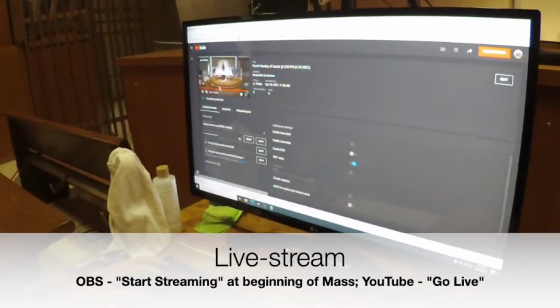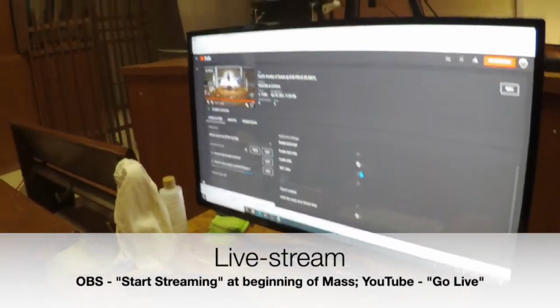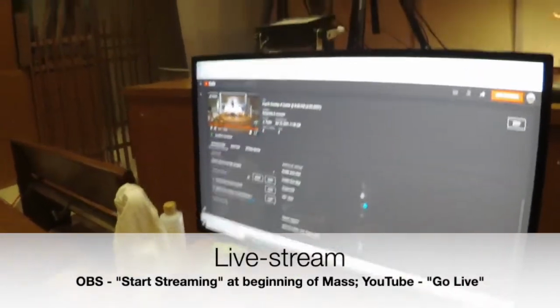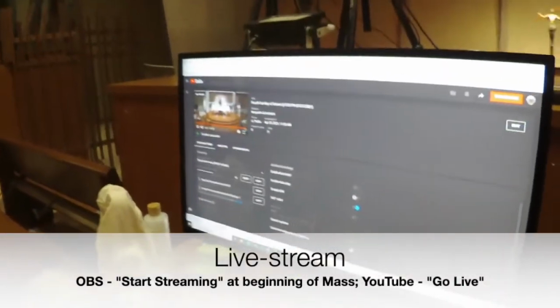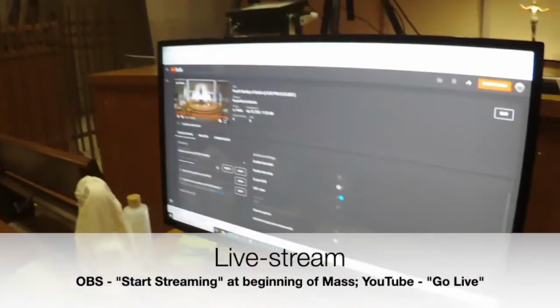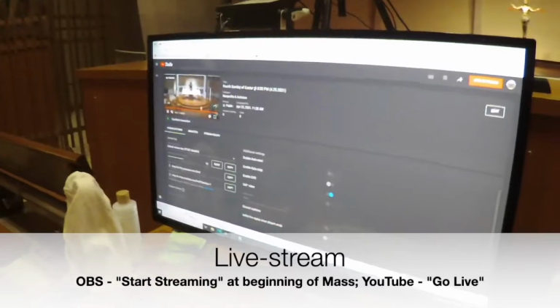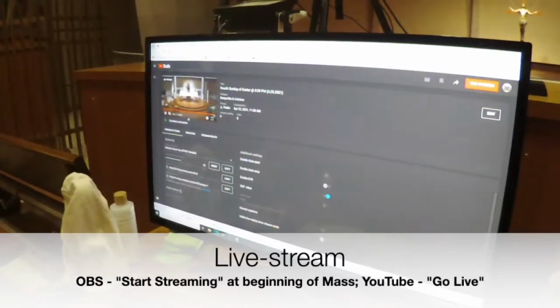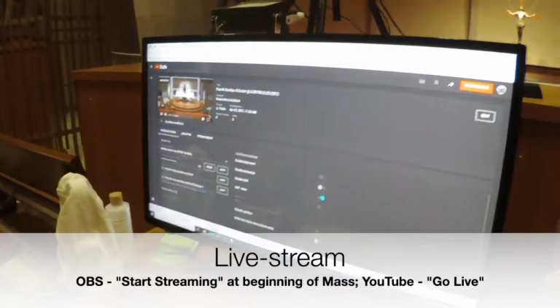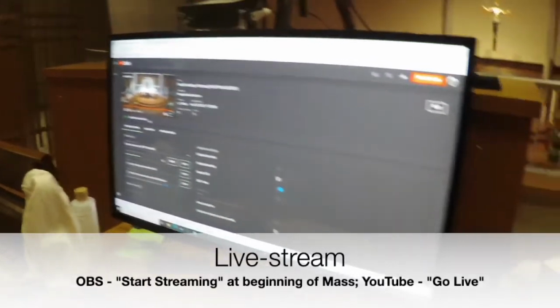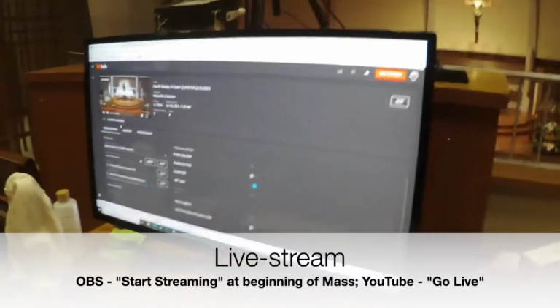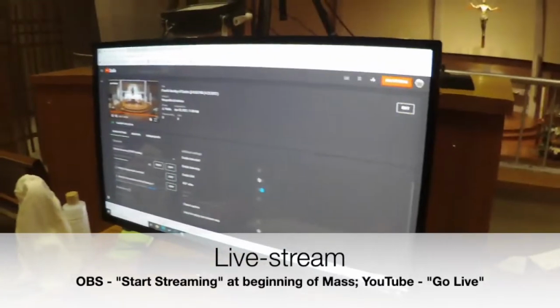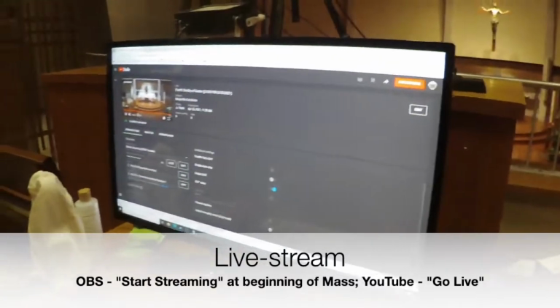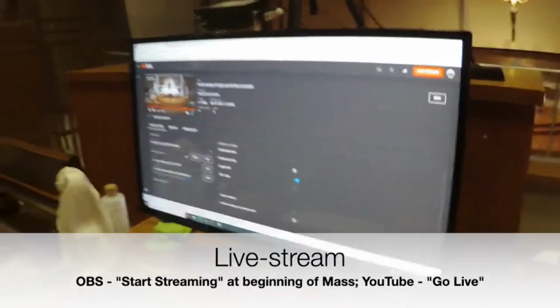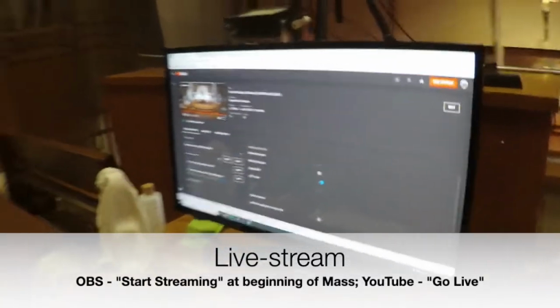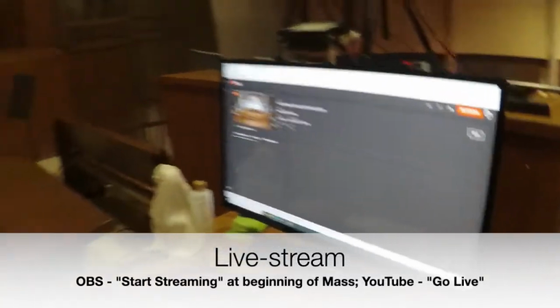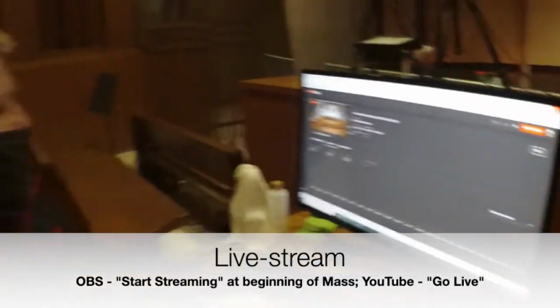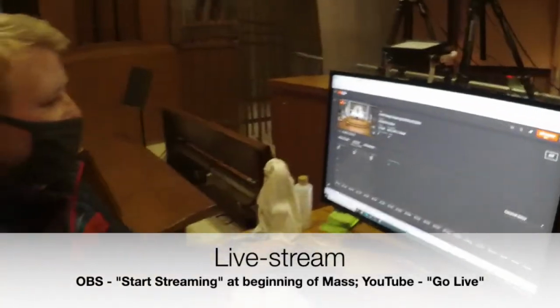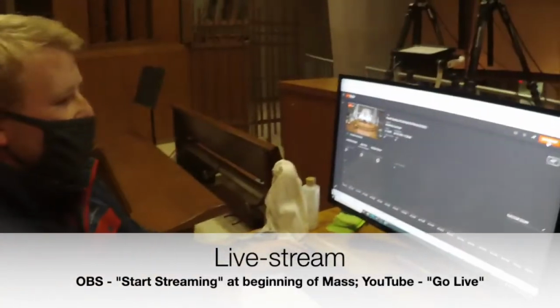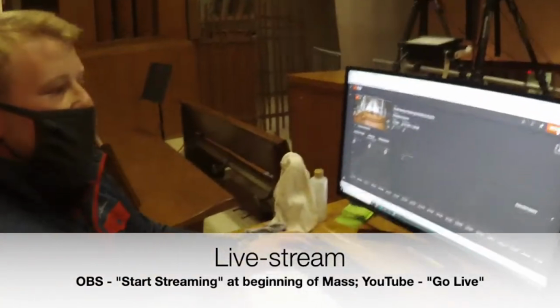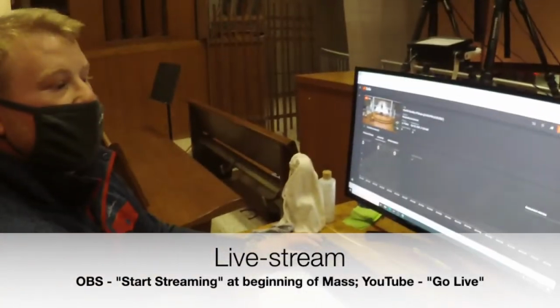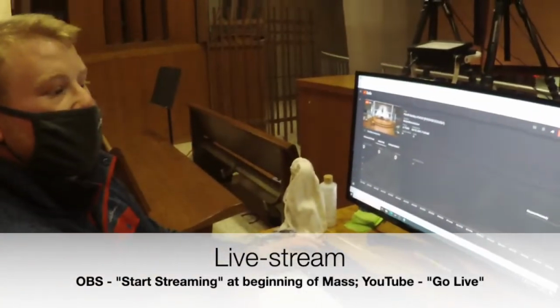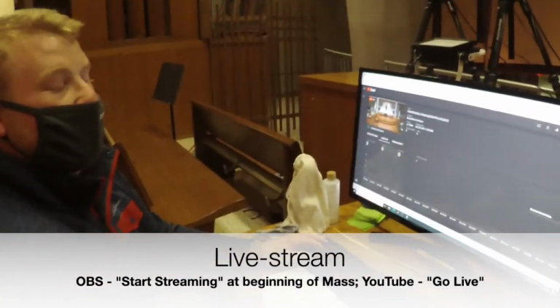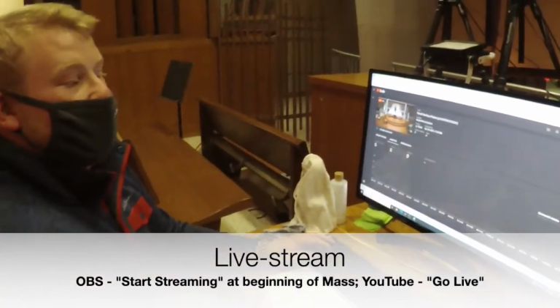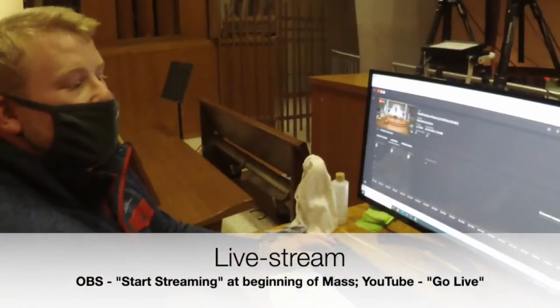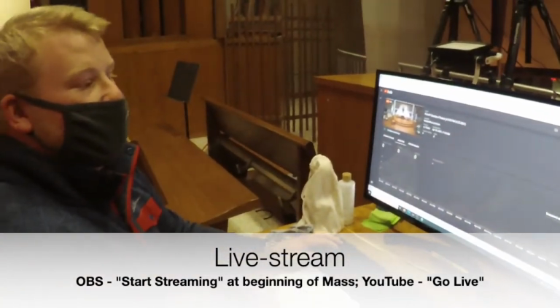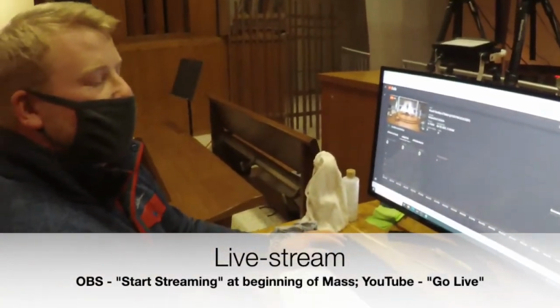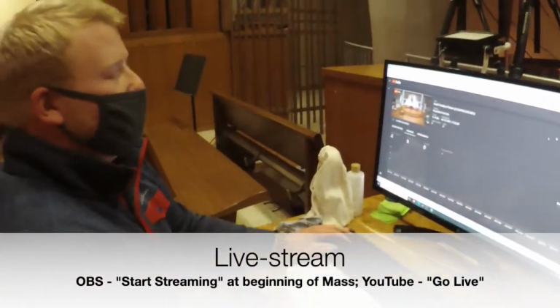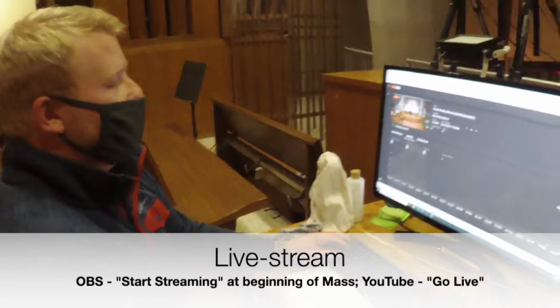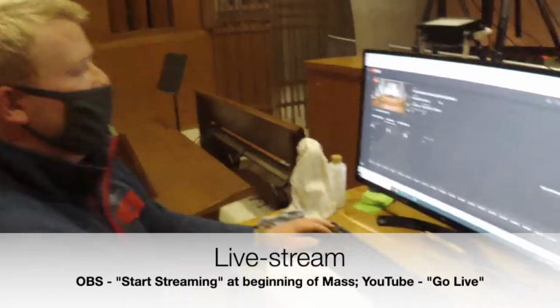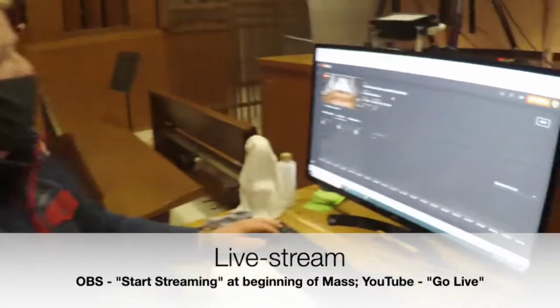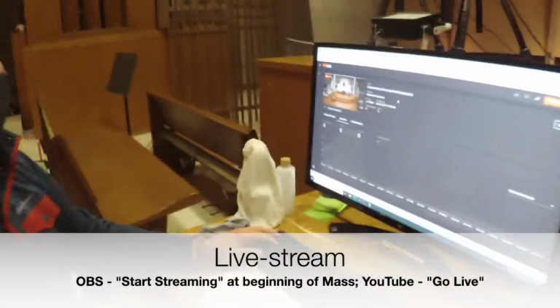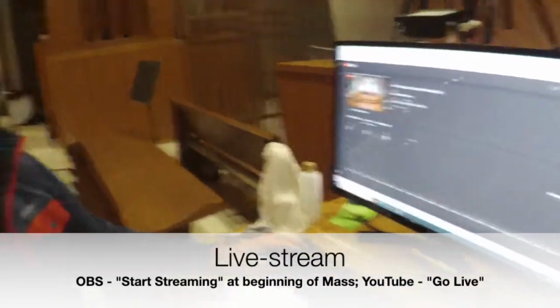We are going live and we are all set. You can see this is in red and it says 'end stream' — that is how we know we are streaming.